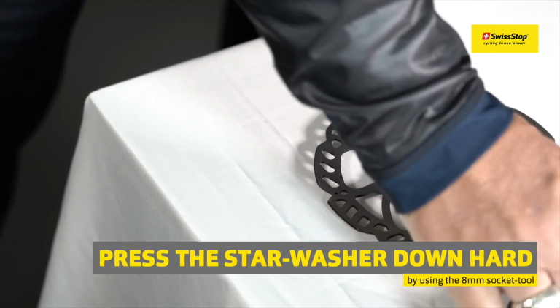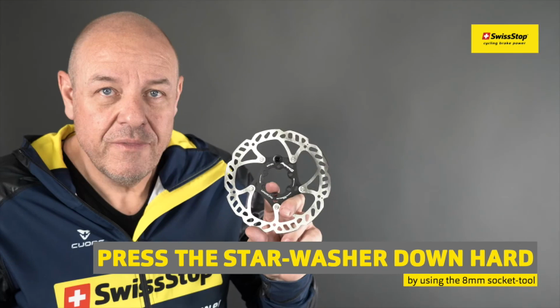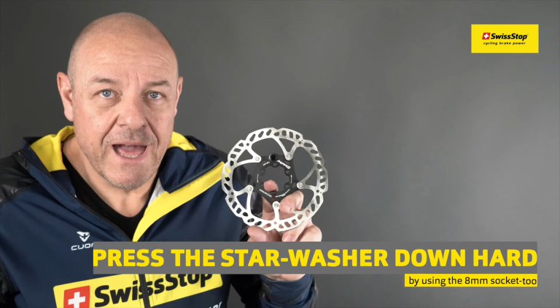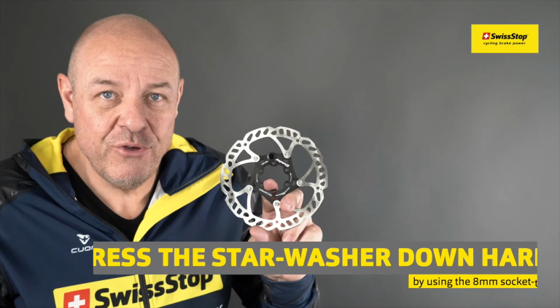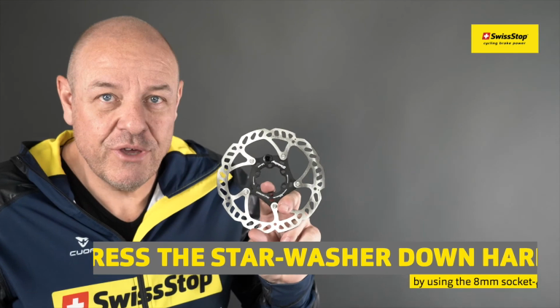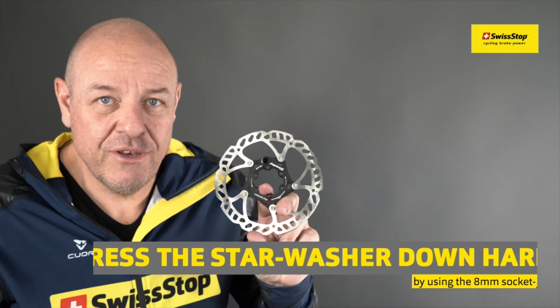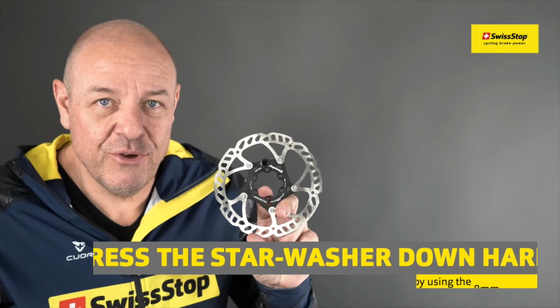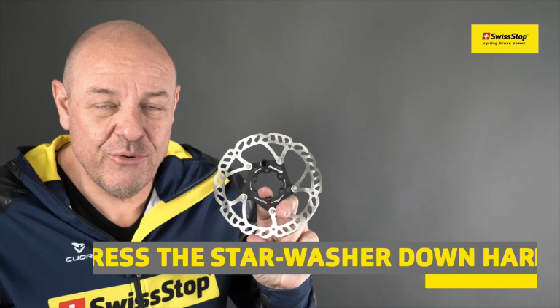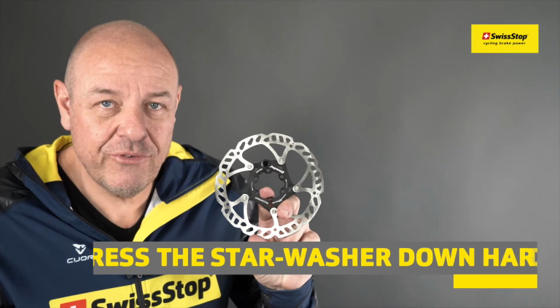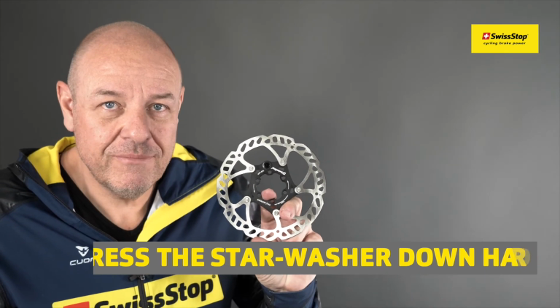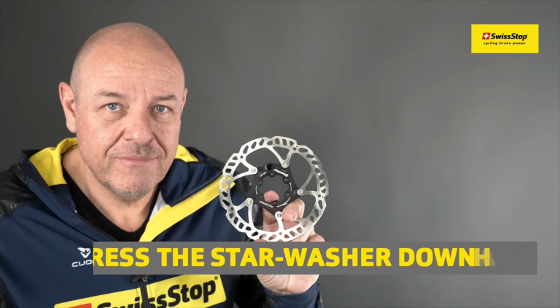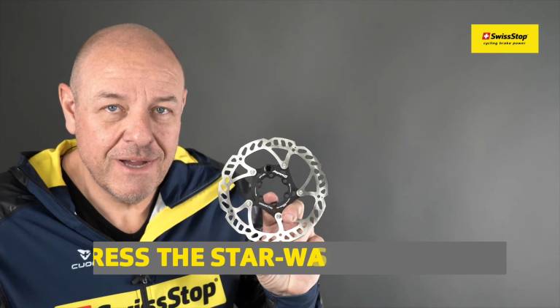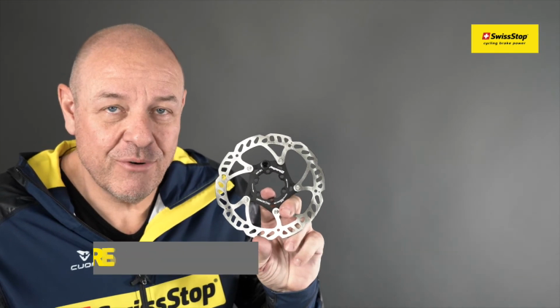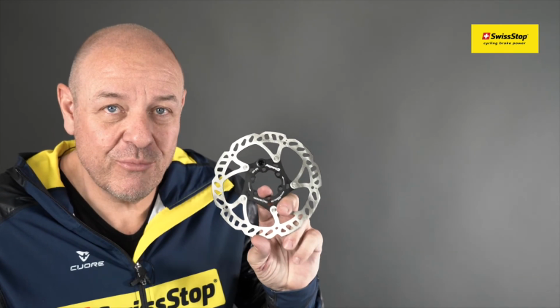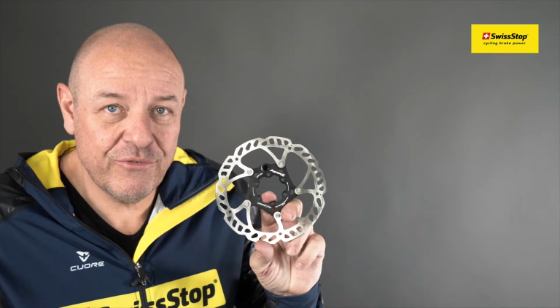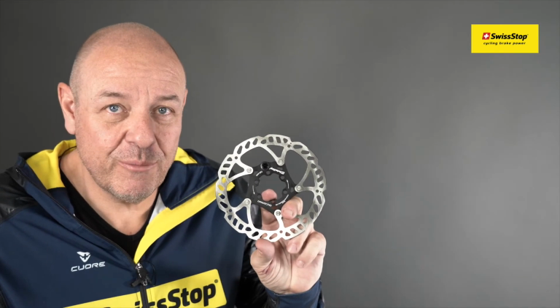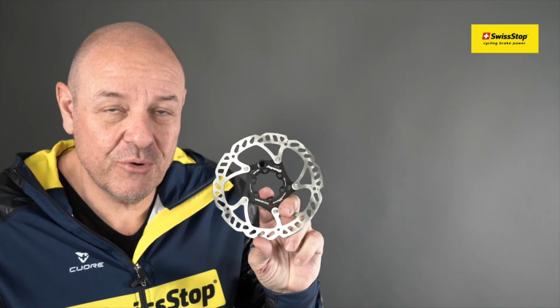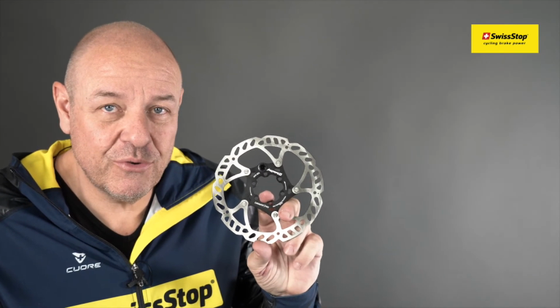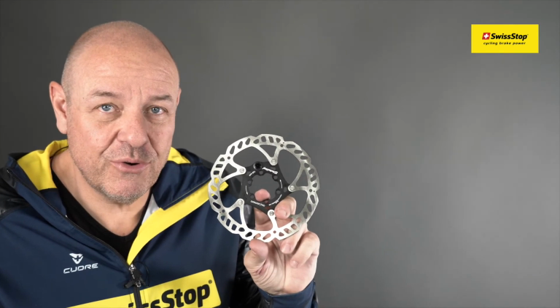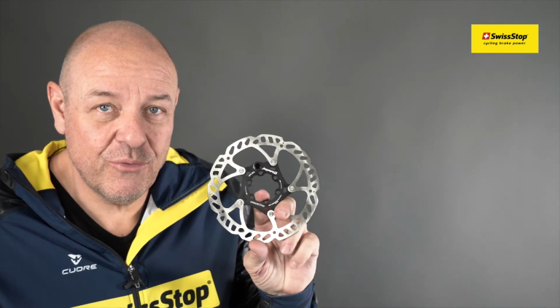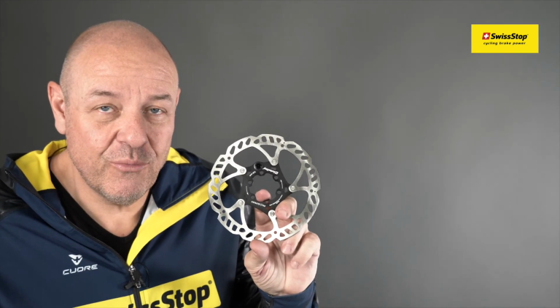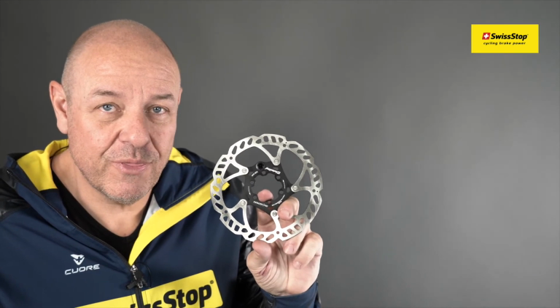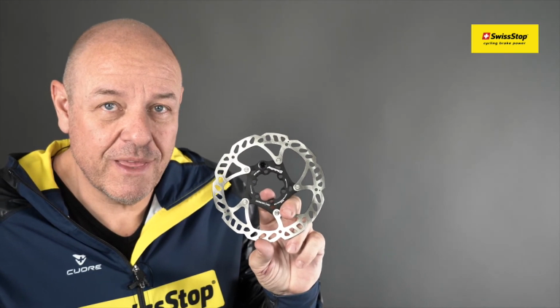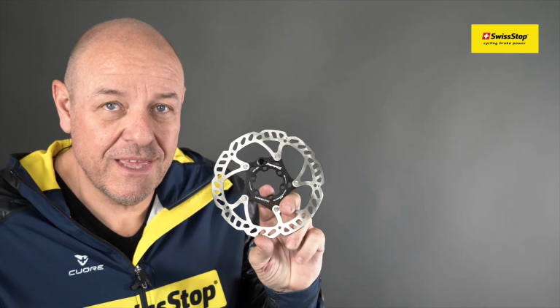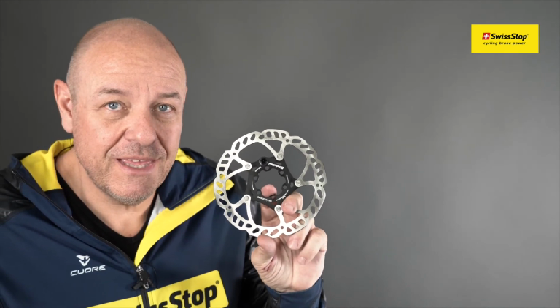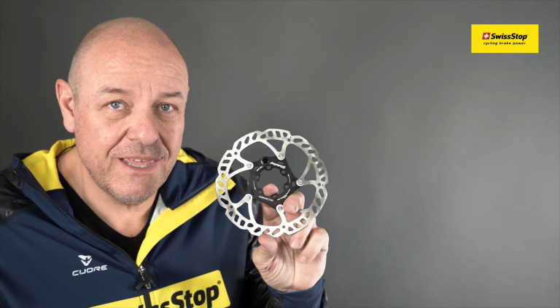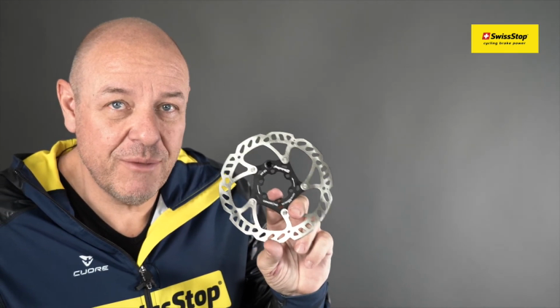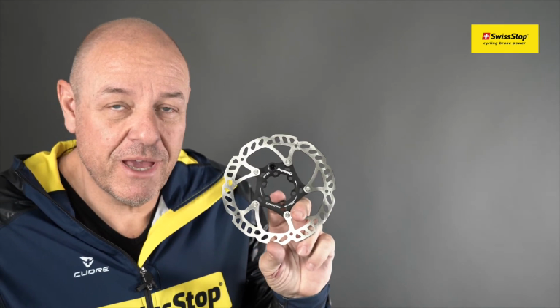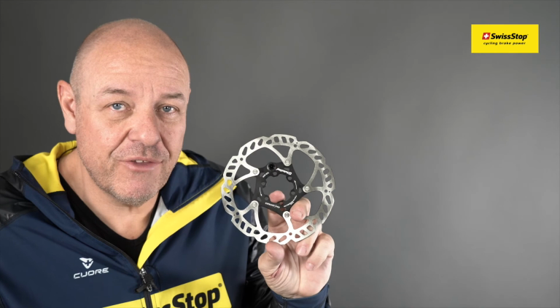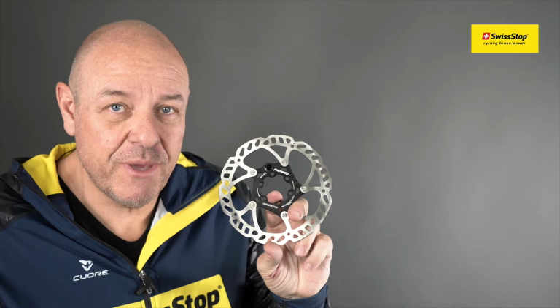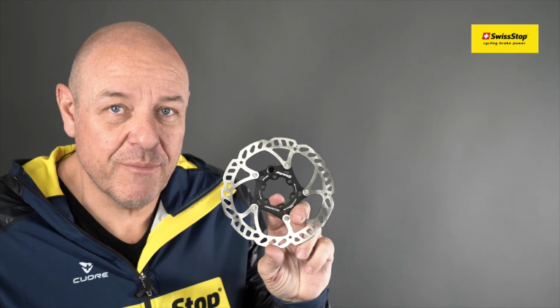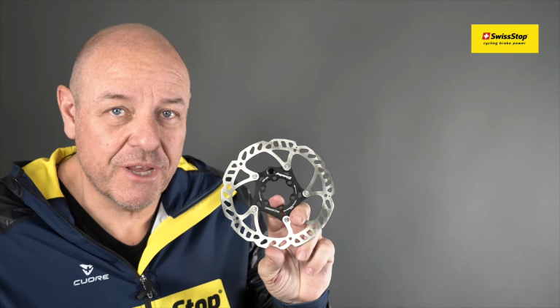Now you can use our Swiss Top rotor with the e-bike speed magnet.